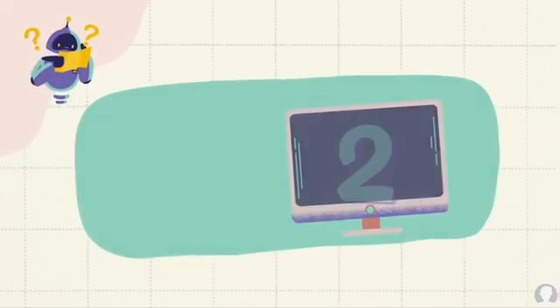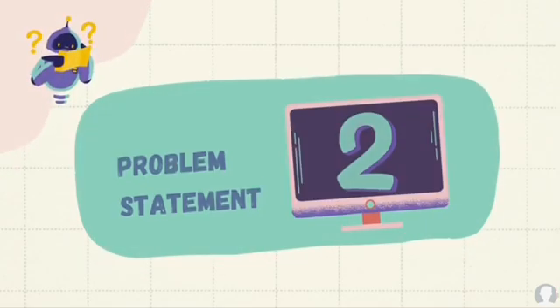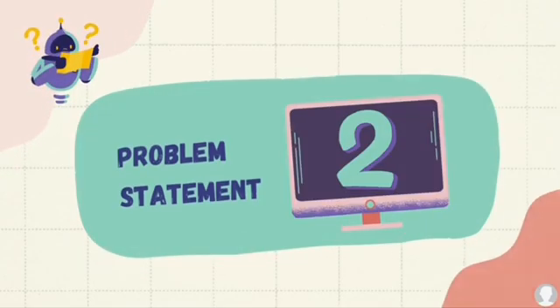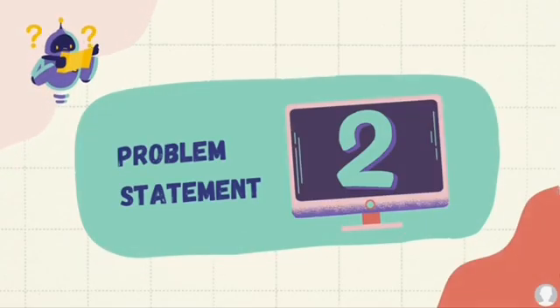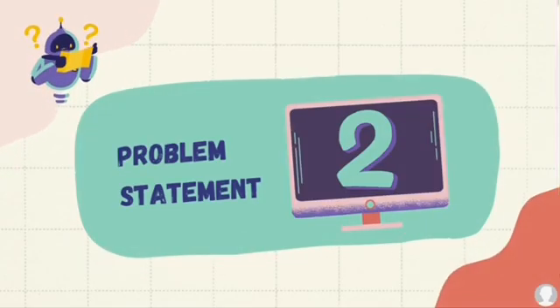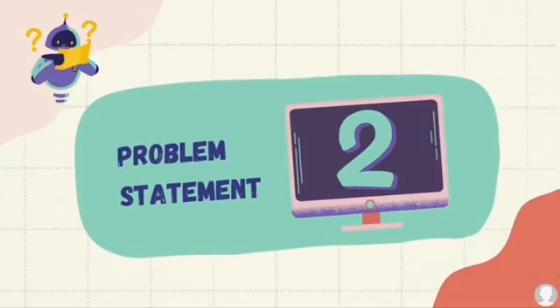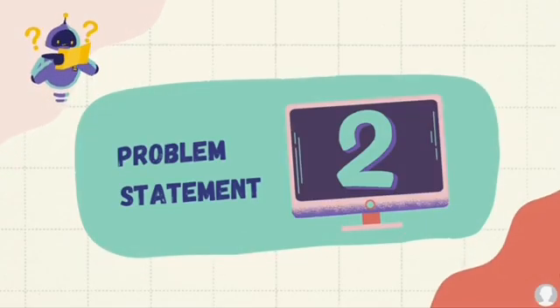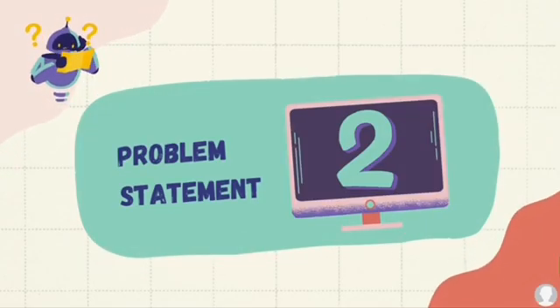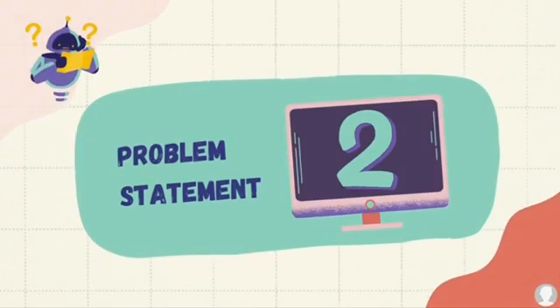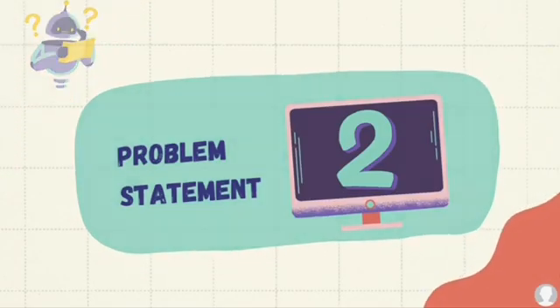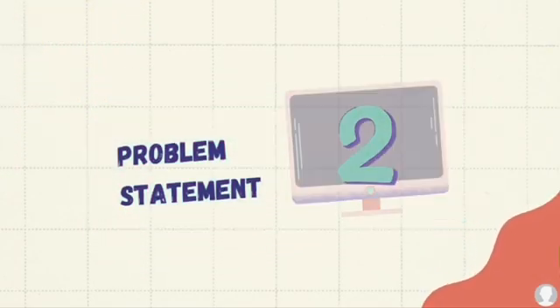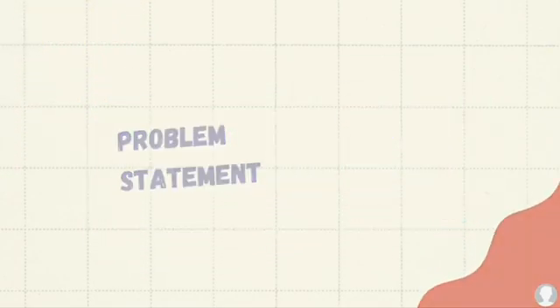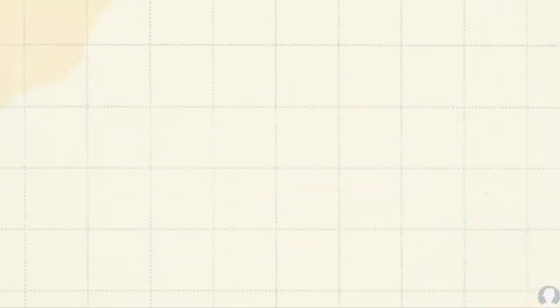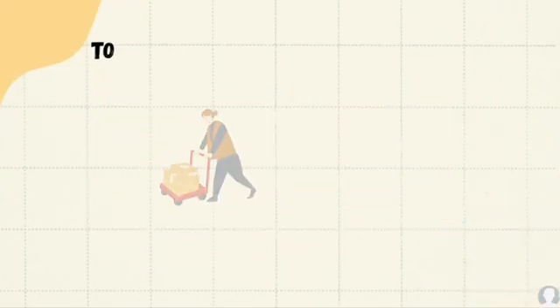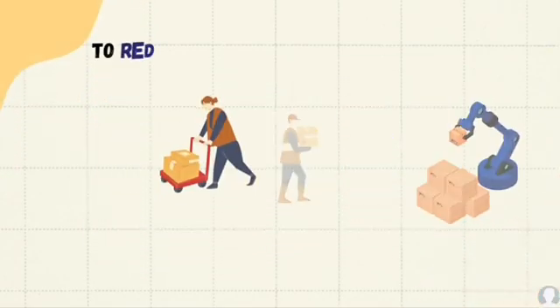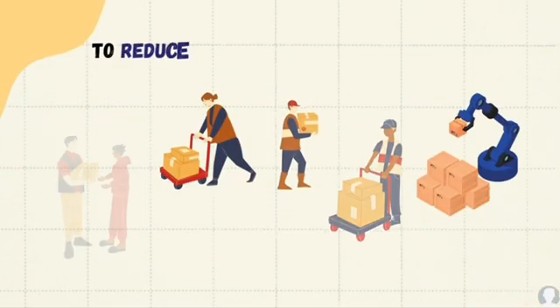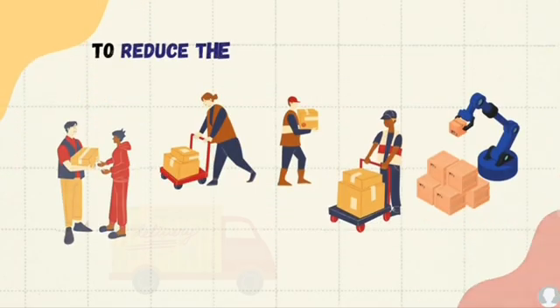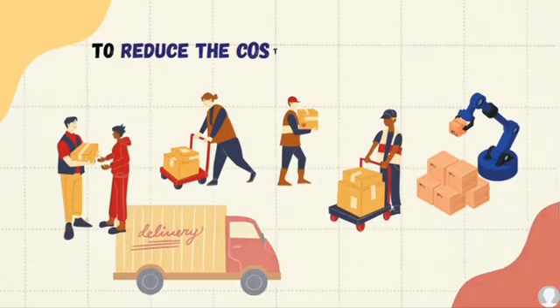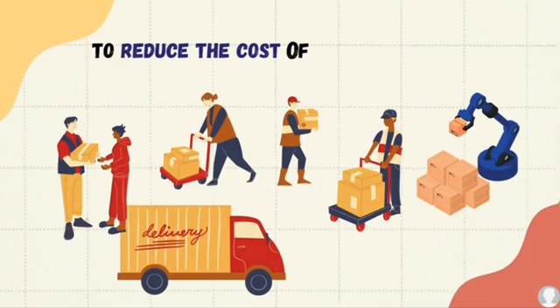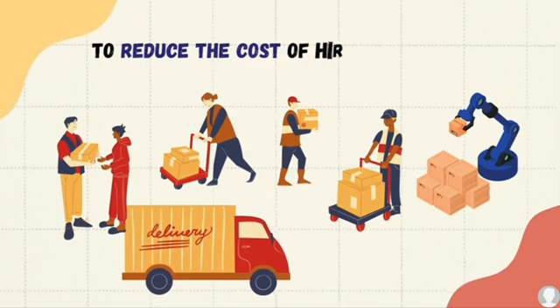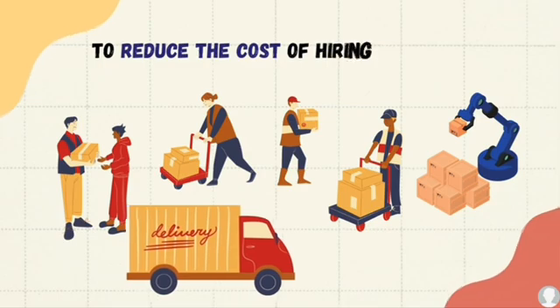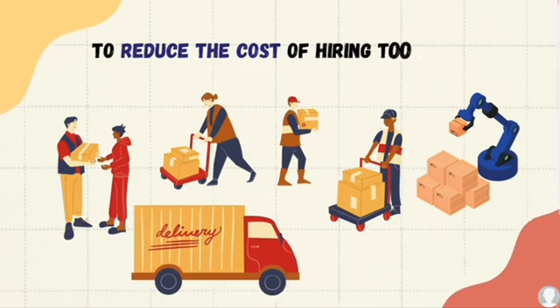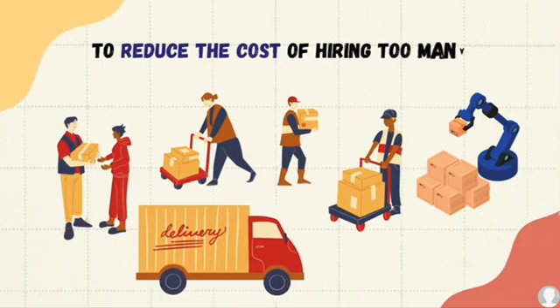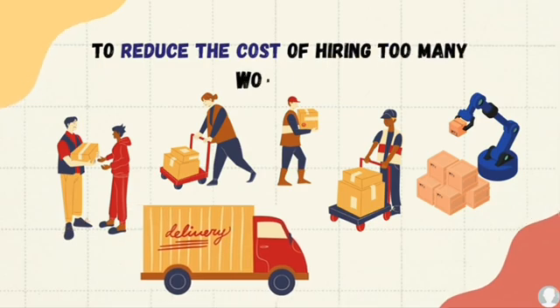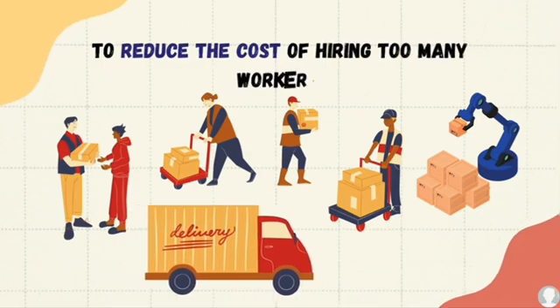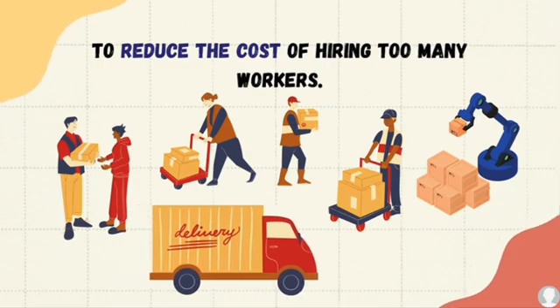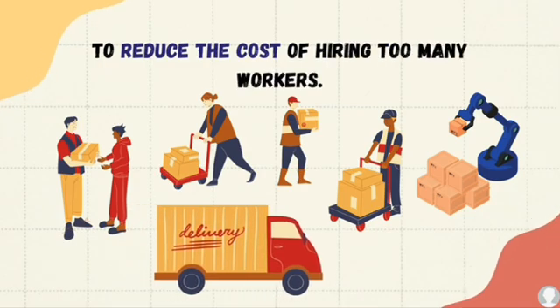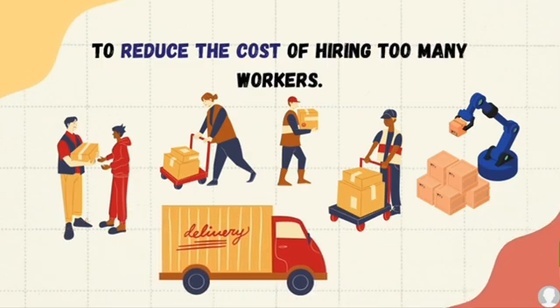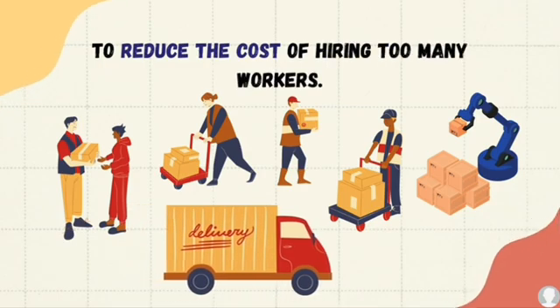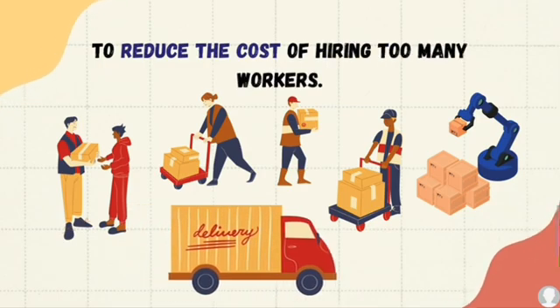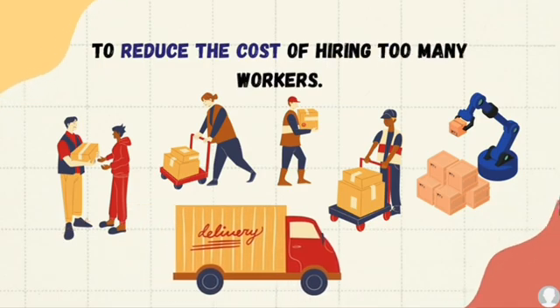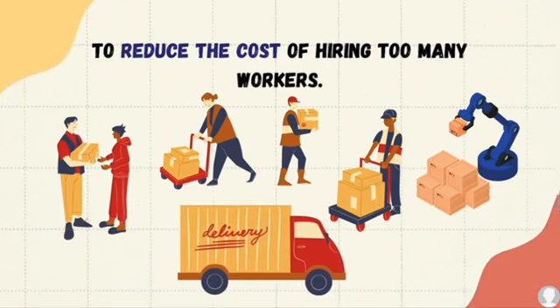Problem Statement 2: To reduce the cost of hiring too many workers.